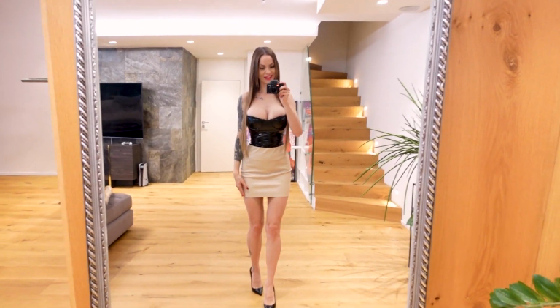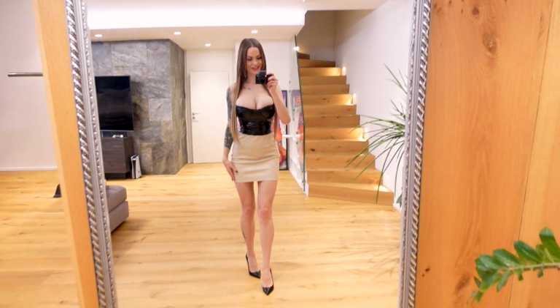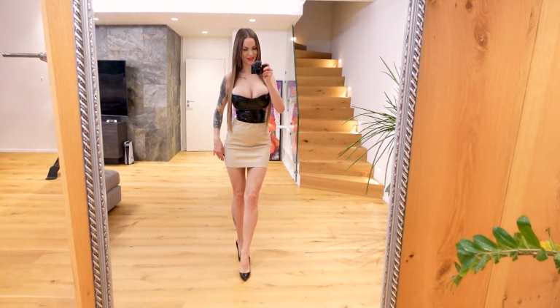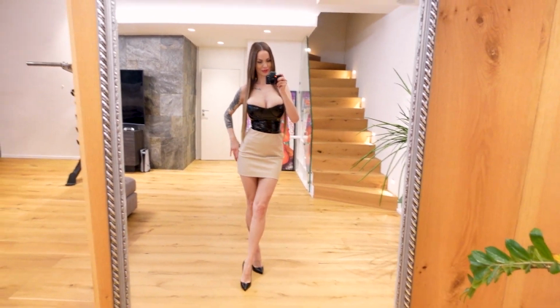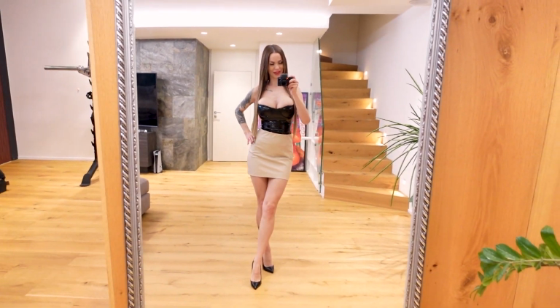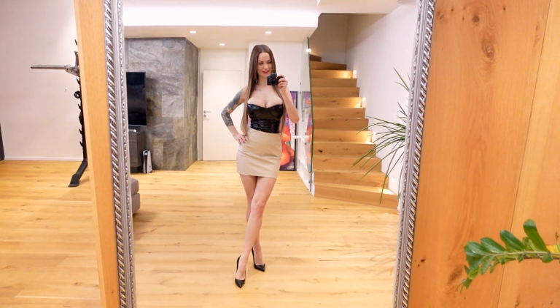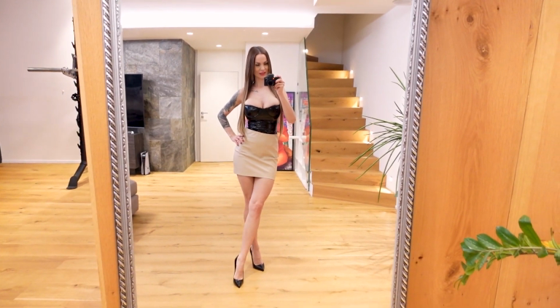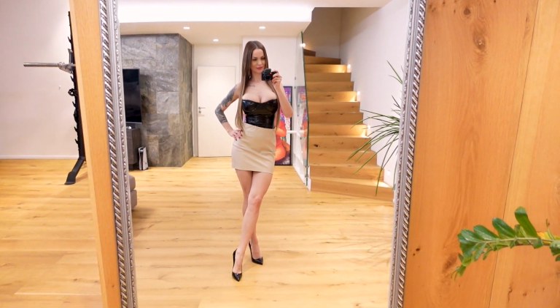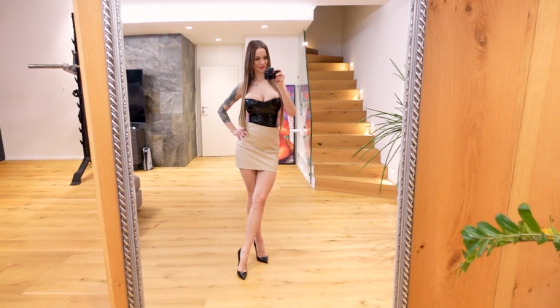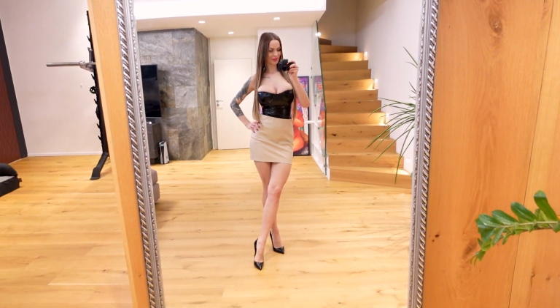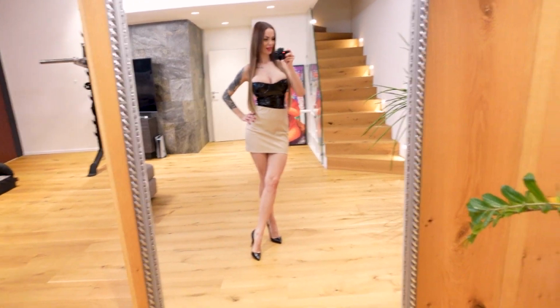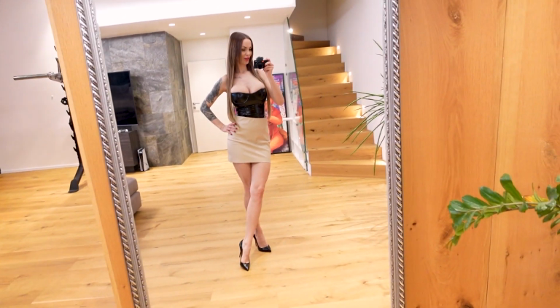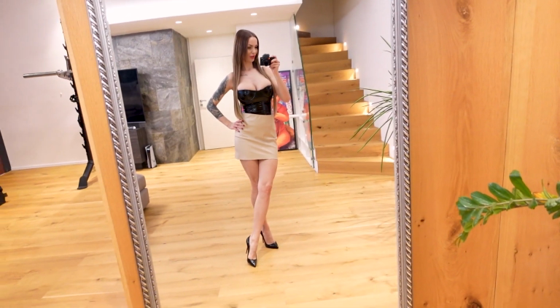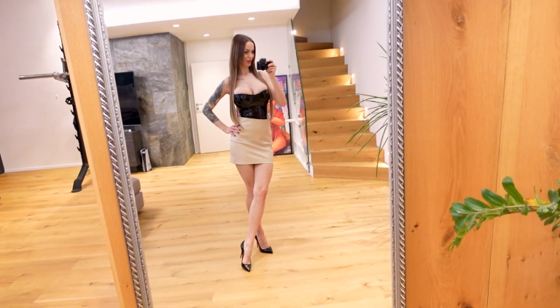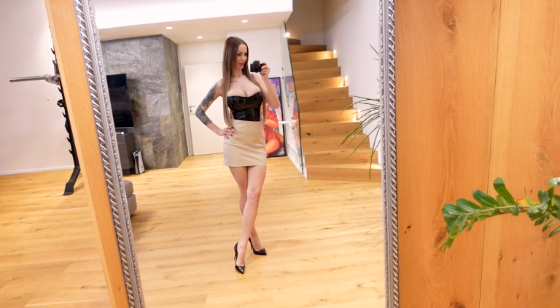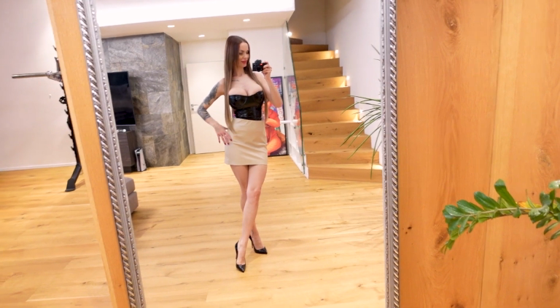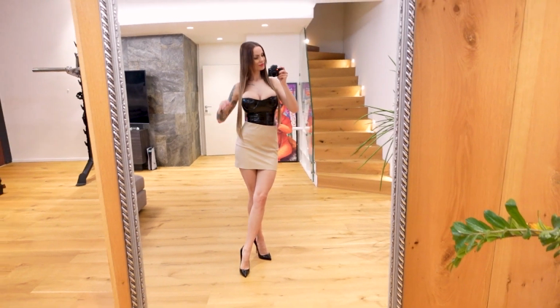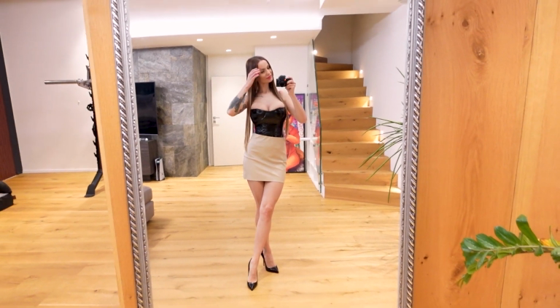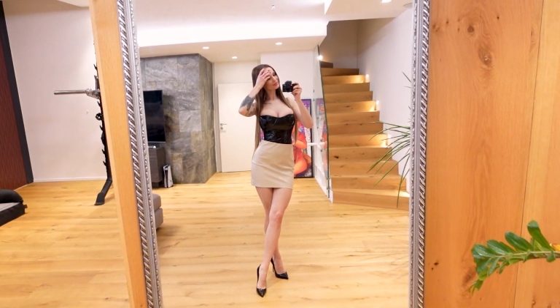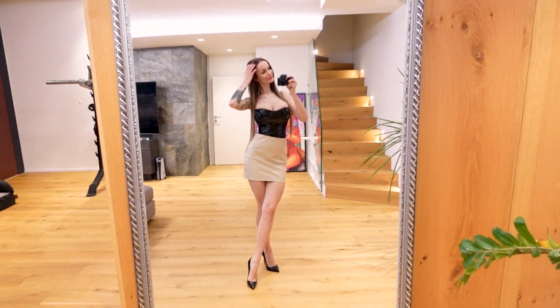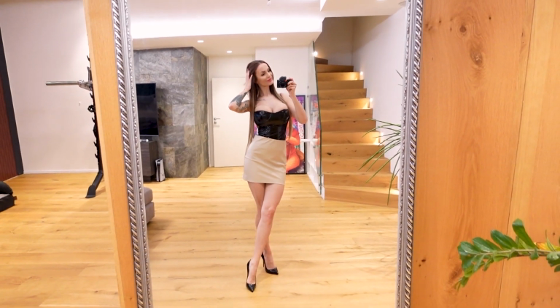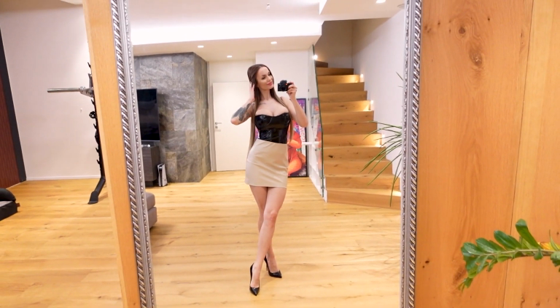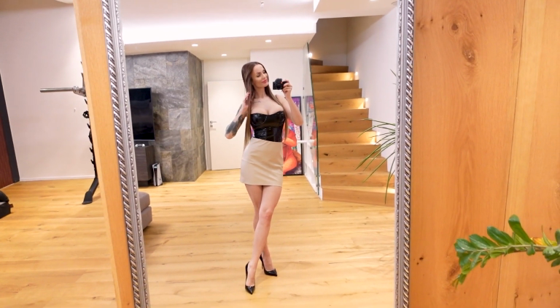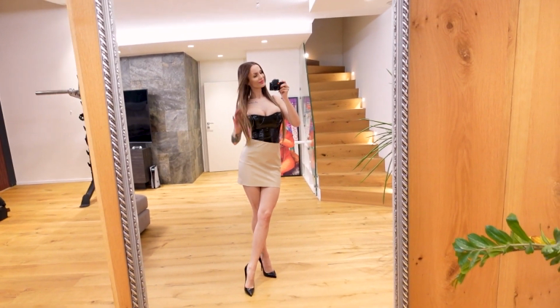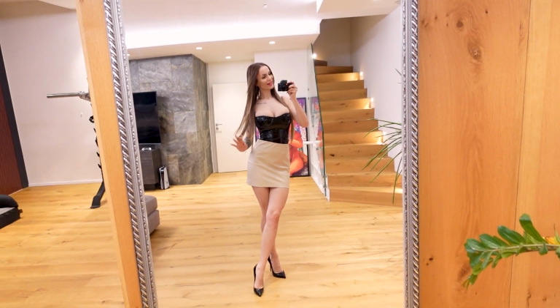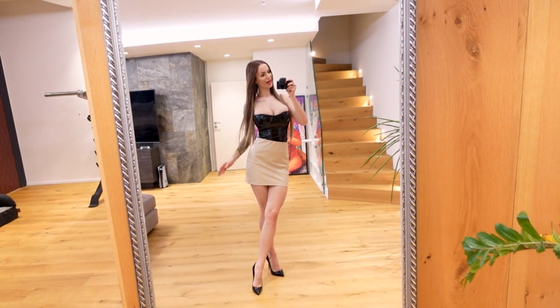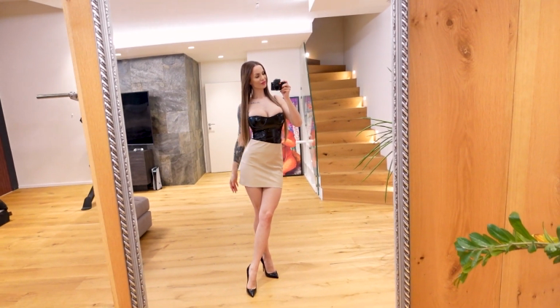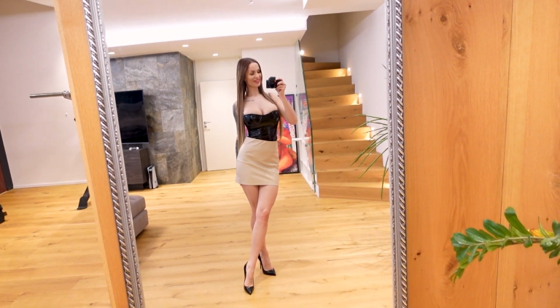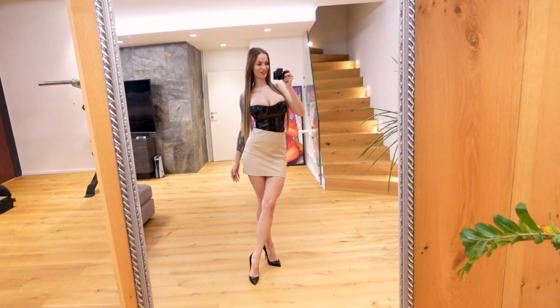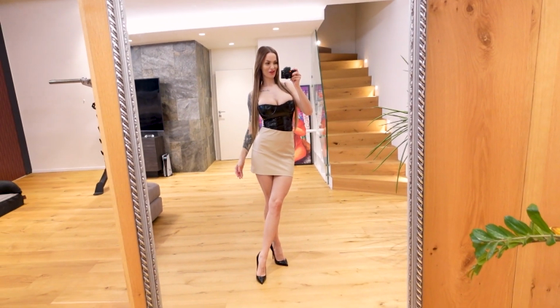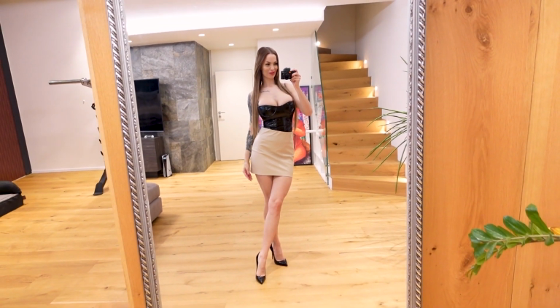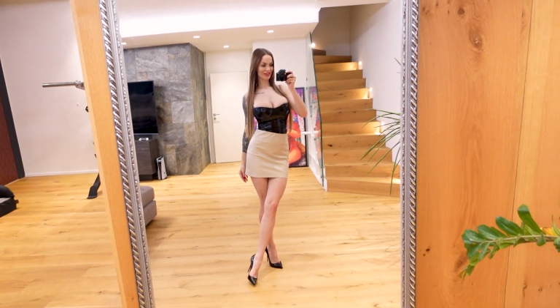So that's it. What do you think? A good outfit to go out?